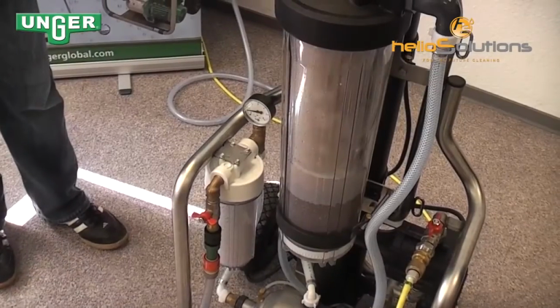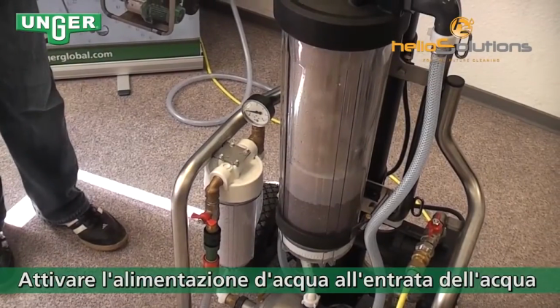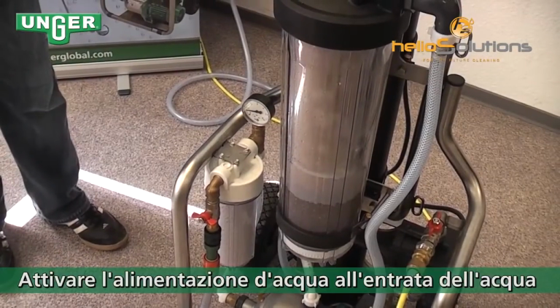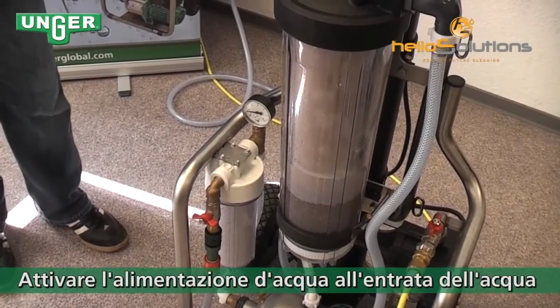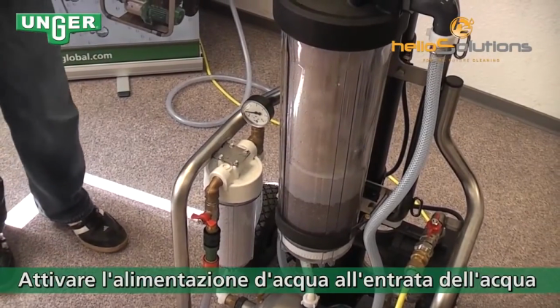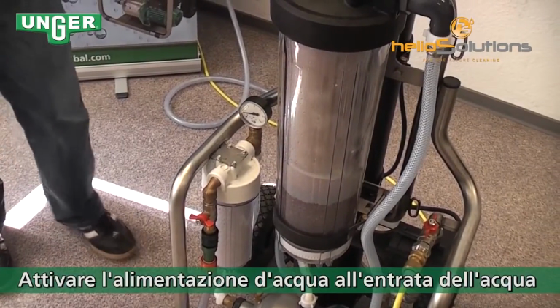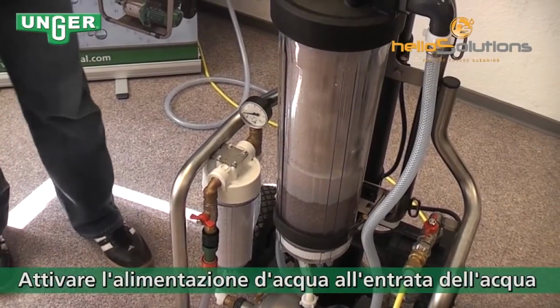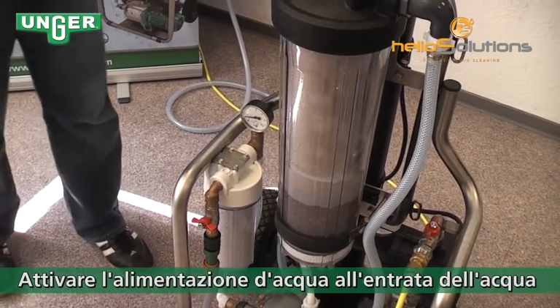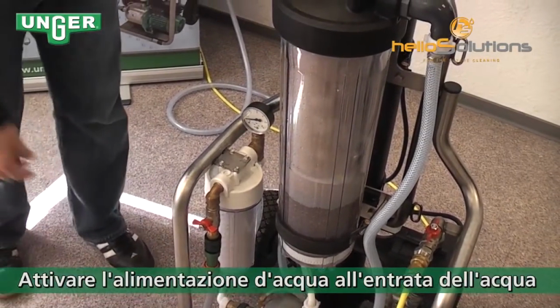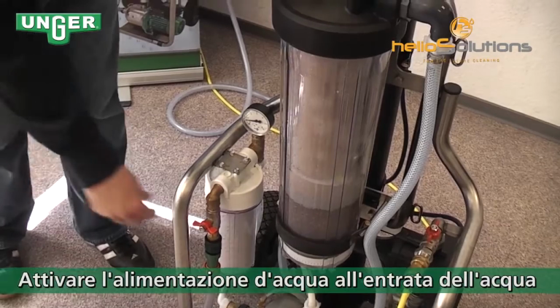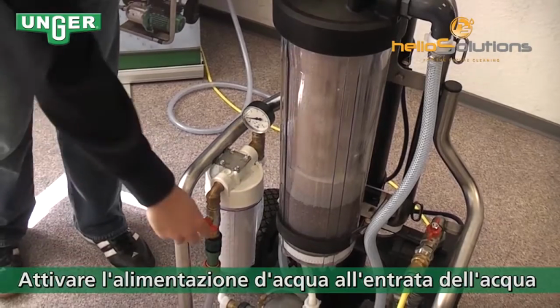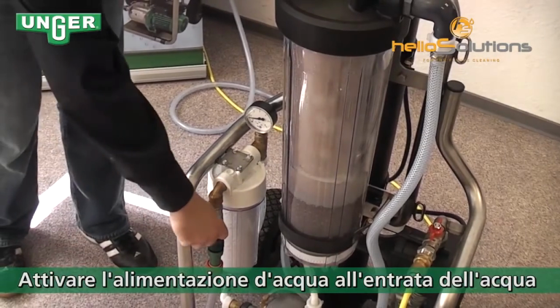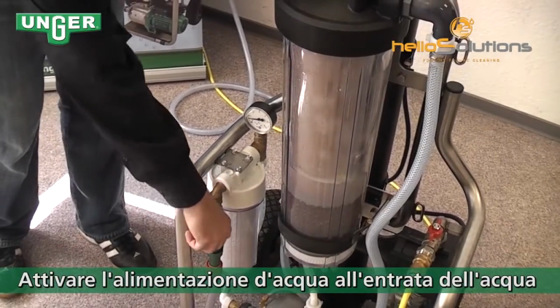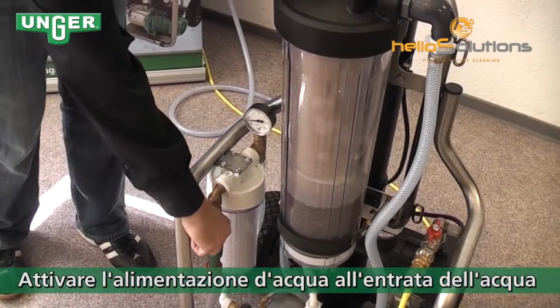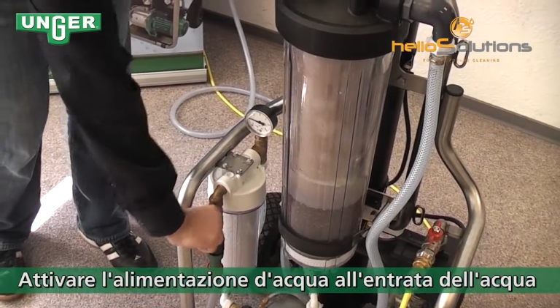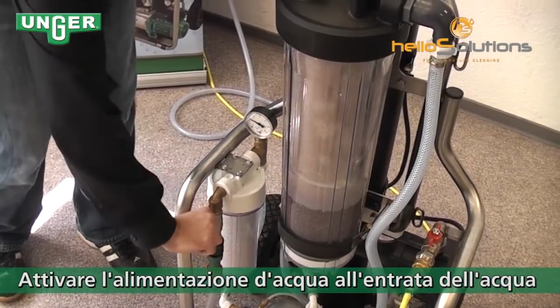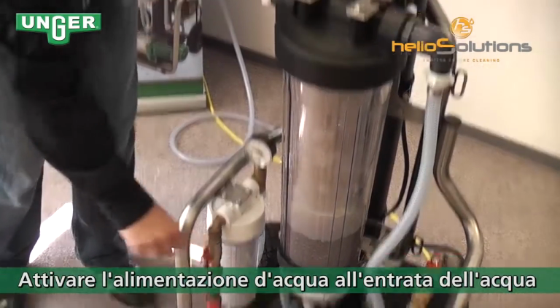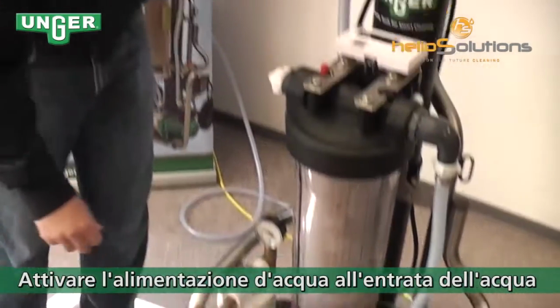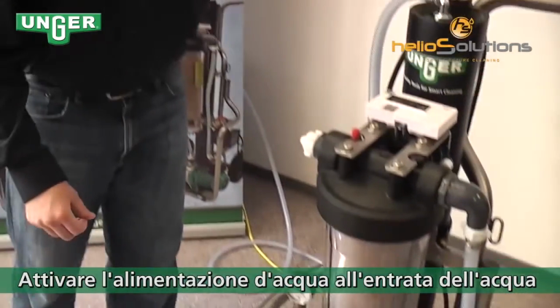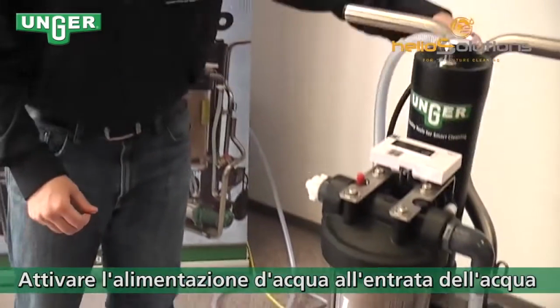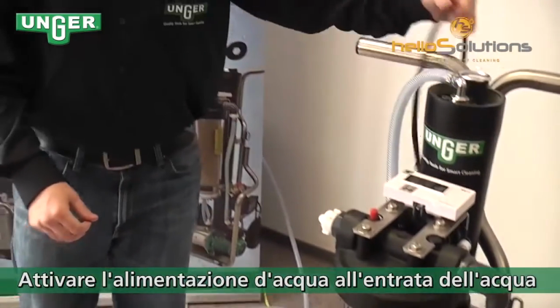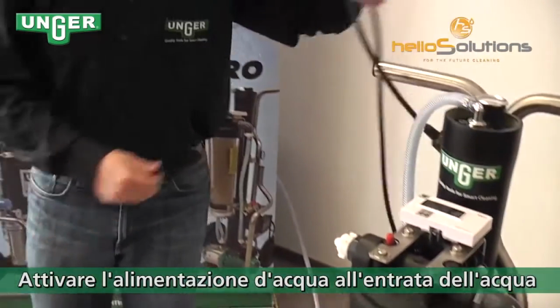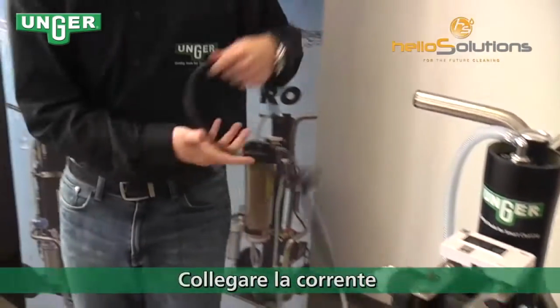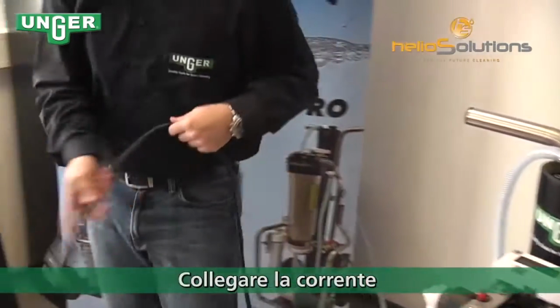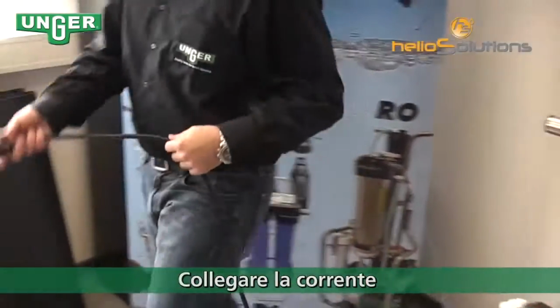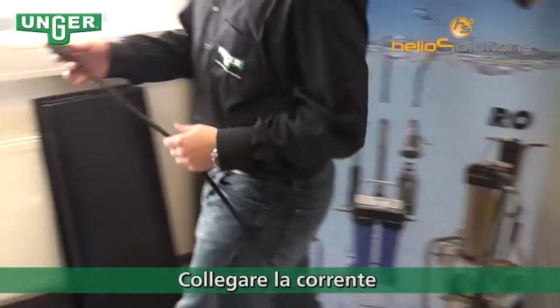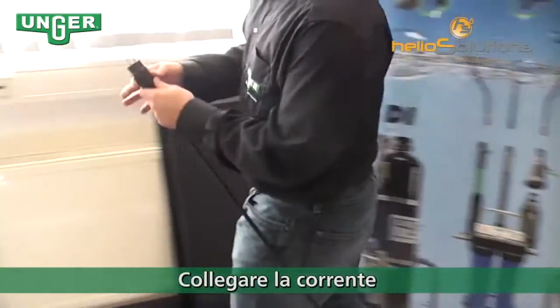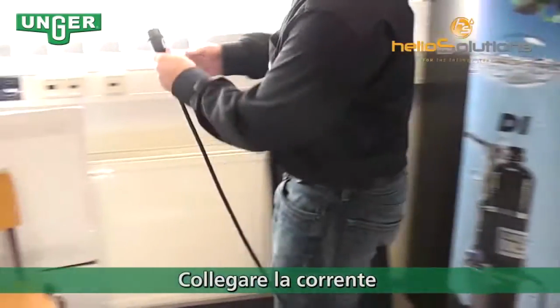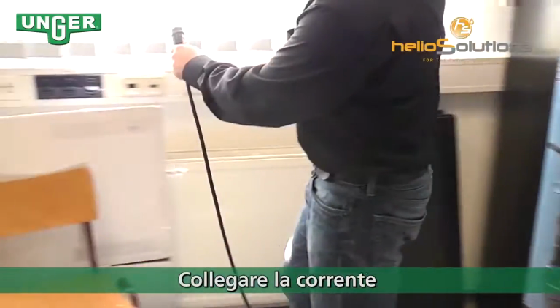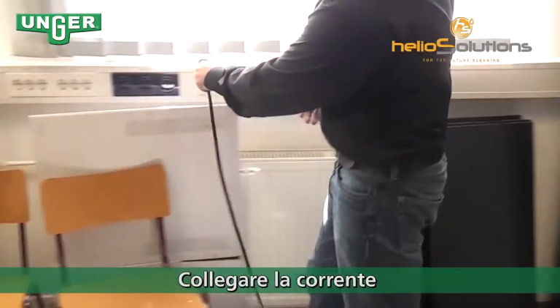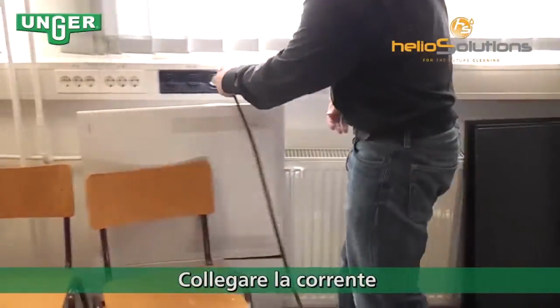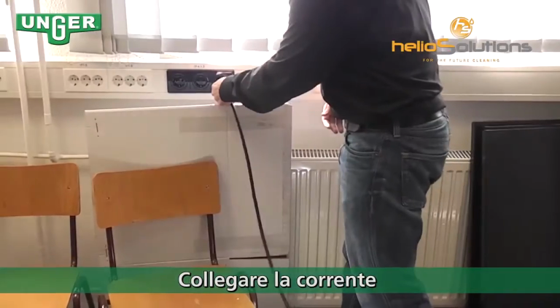To get started, you're going to turn on this valve and then connect to the electrical socket.